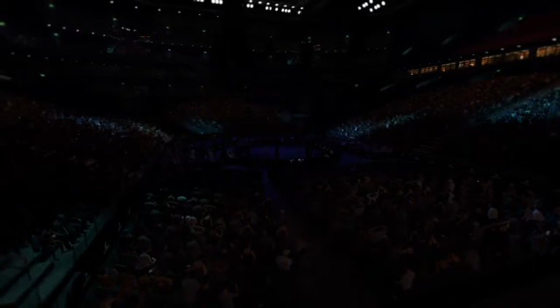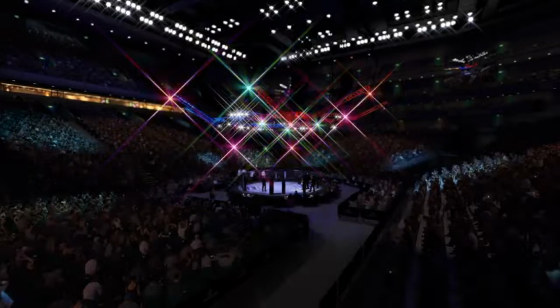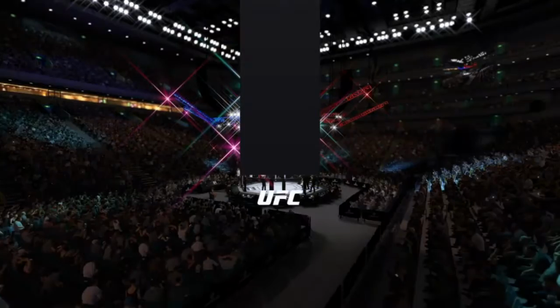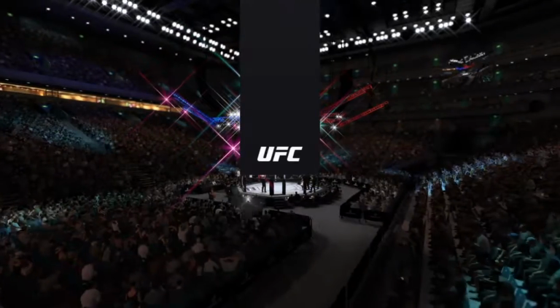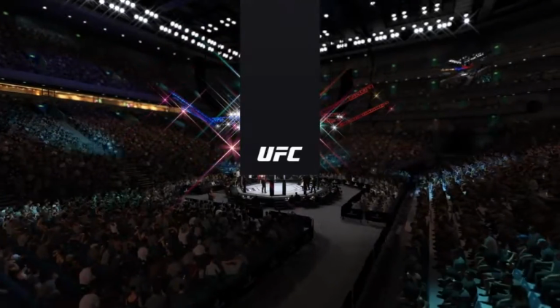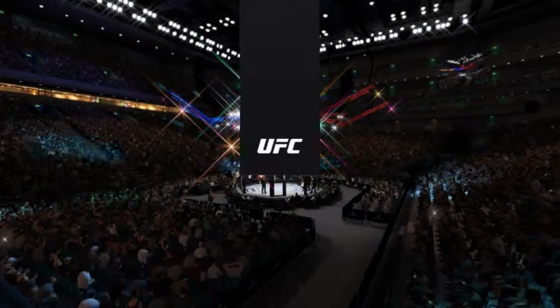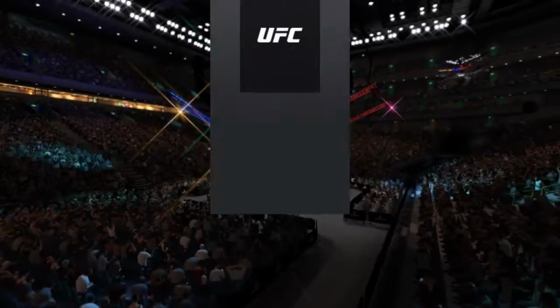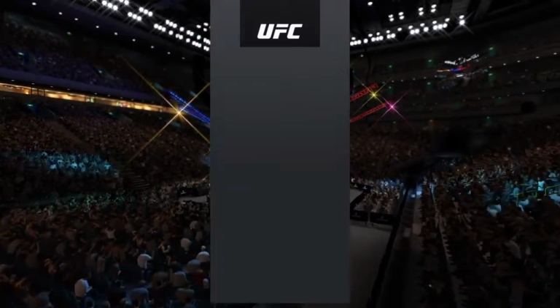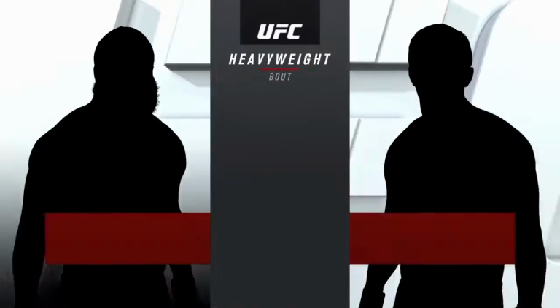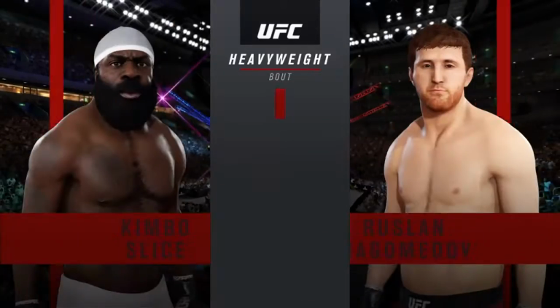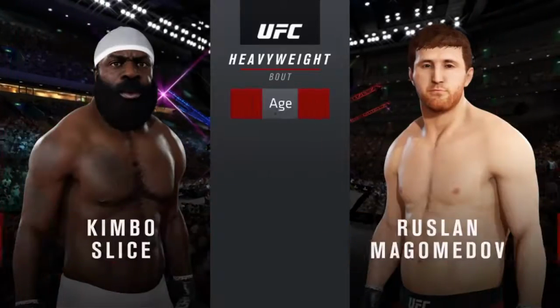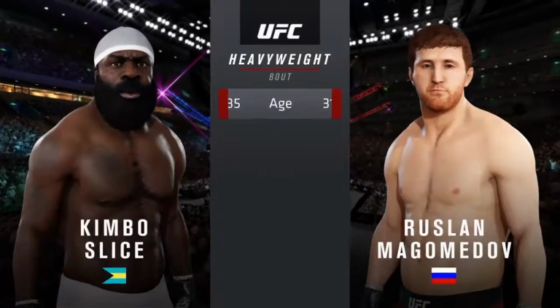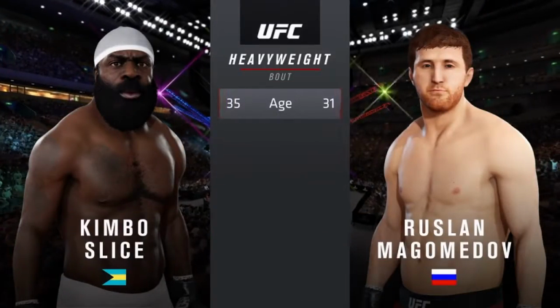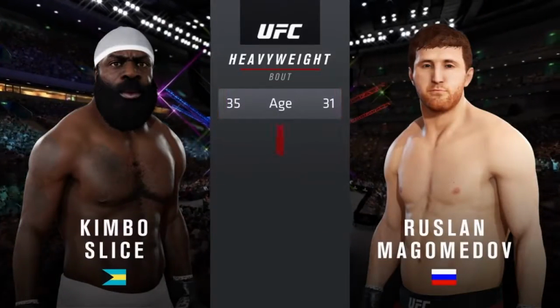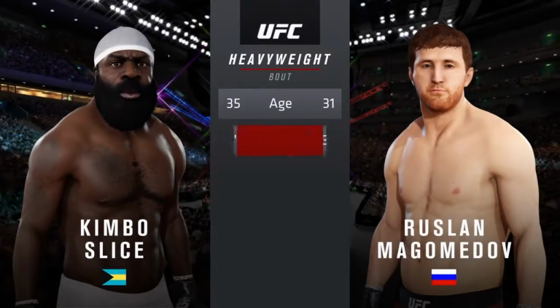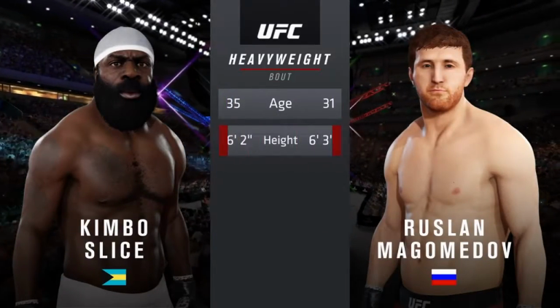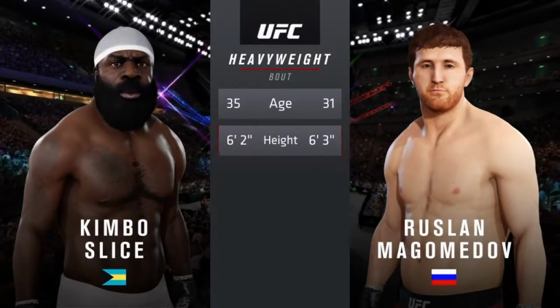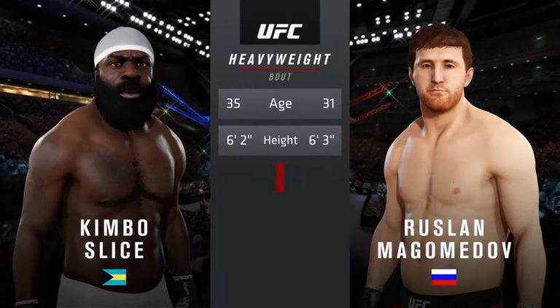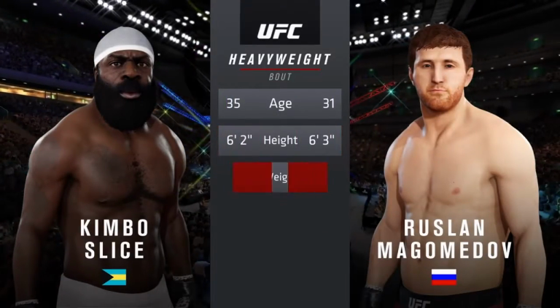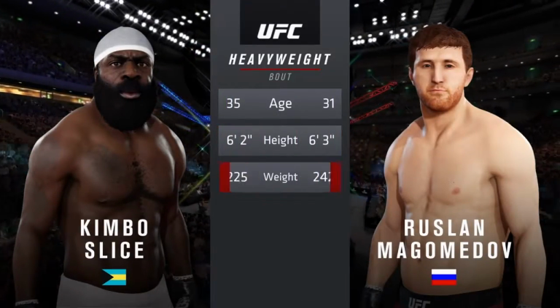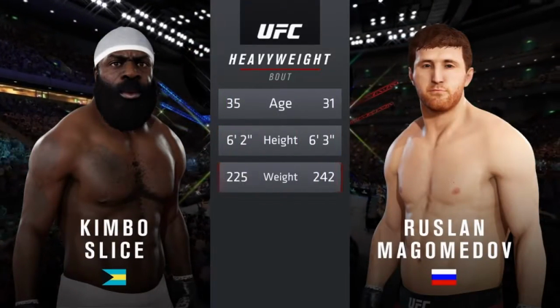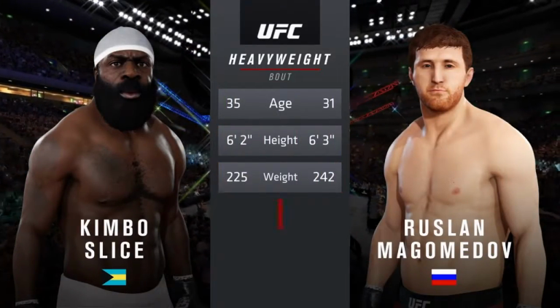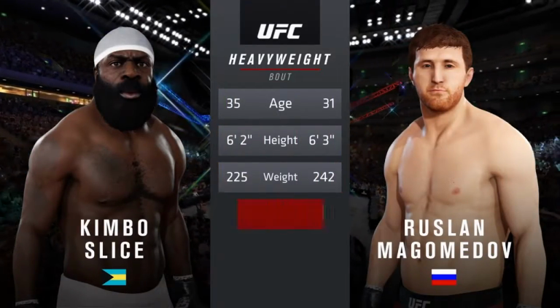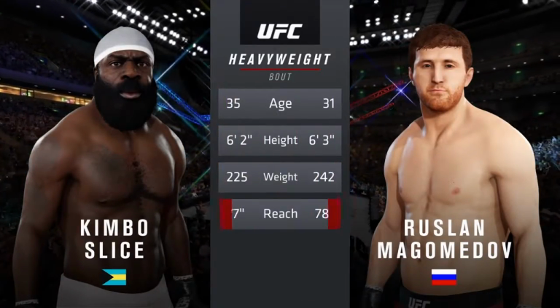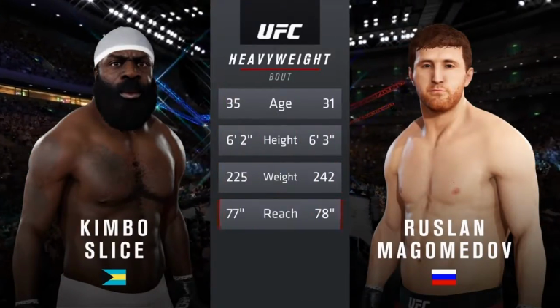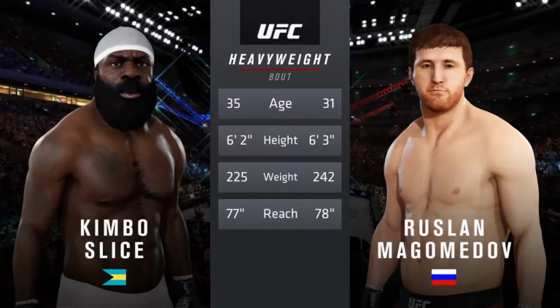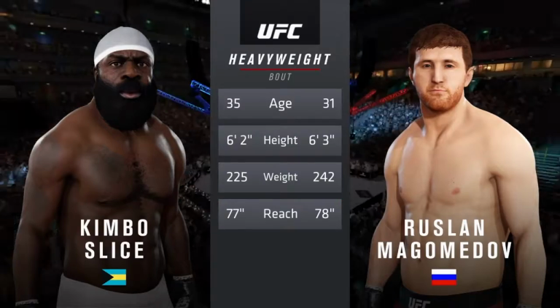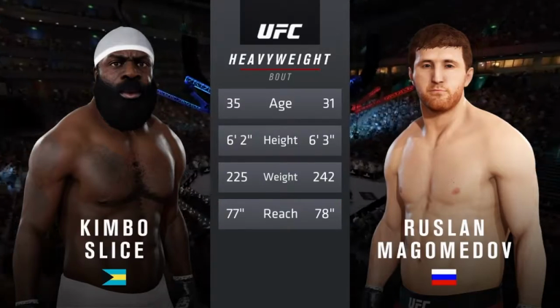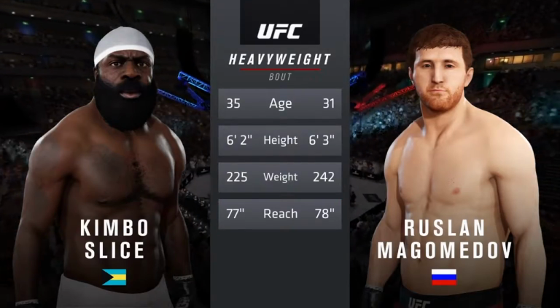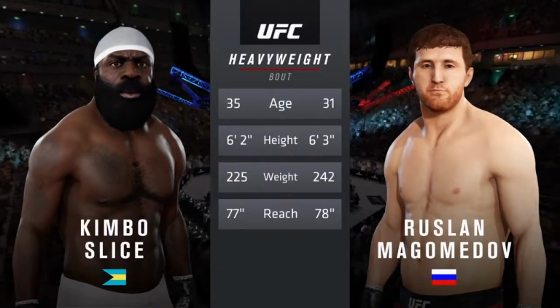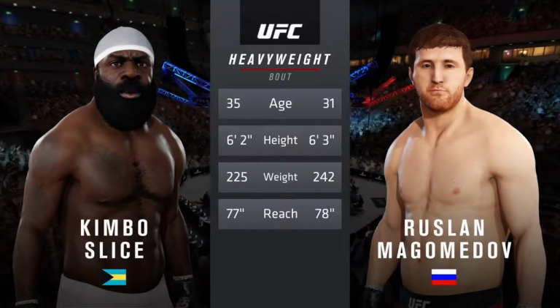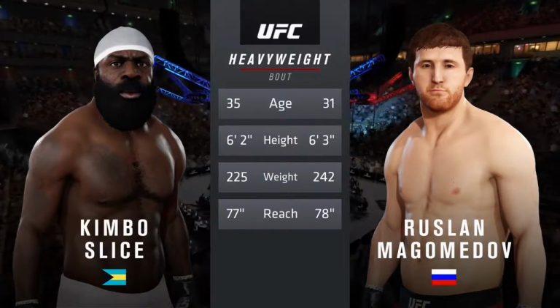And now our tale of the tape for this heavyweight fight. Four years apart, with similar height and reach.